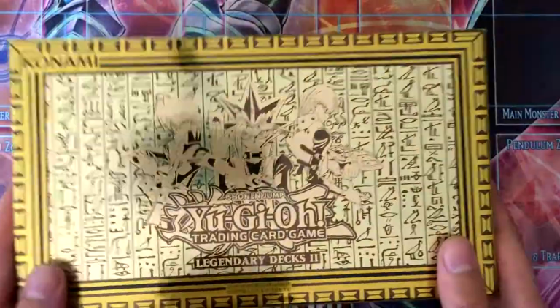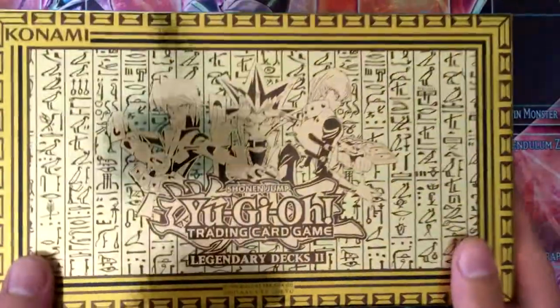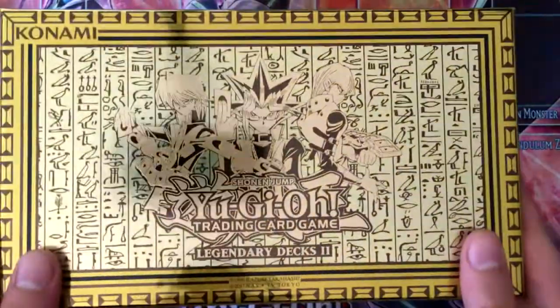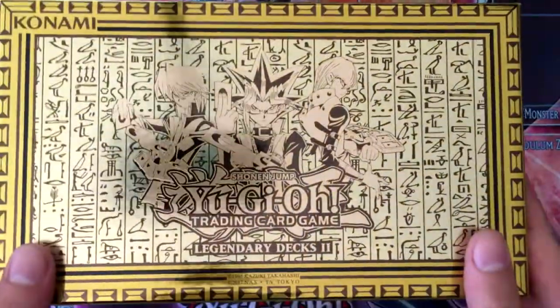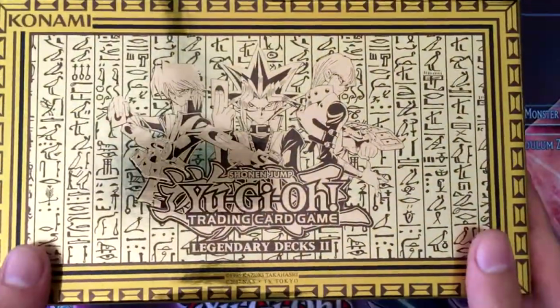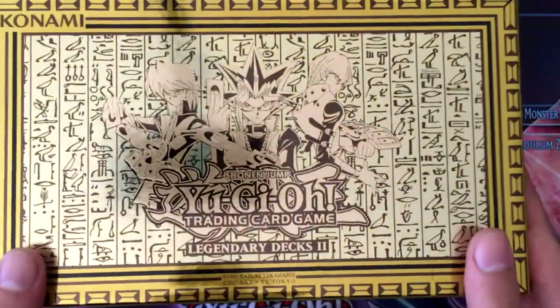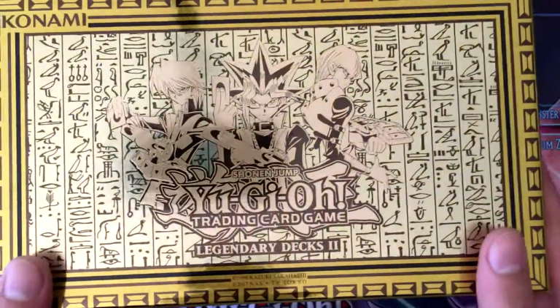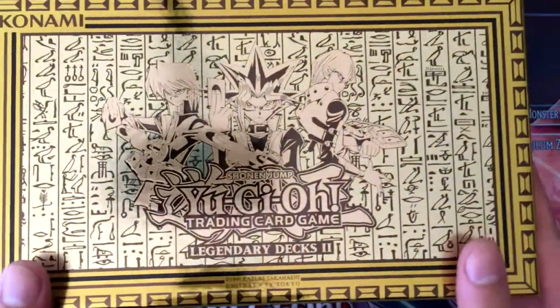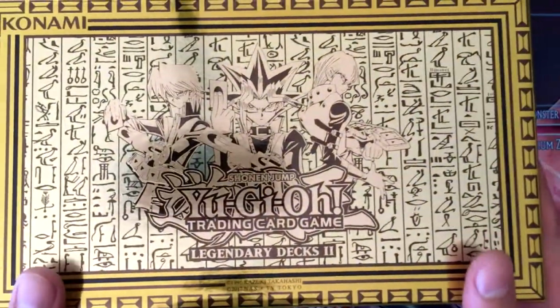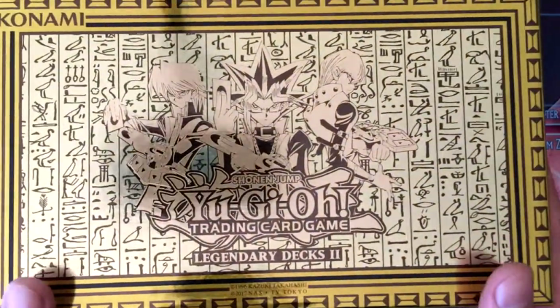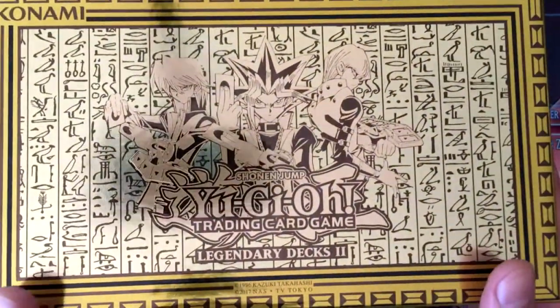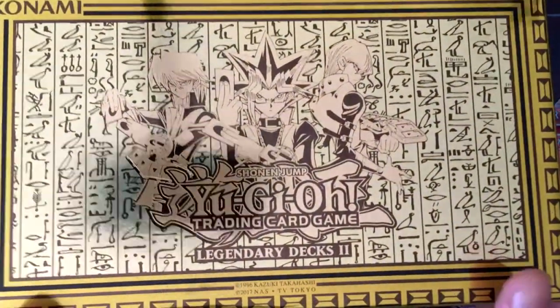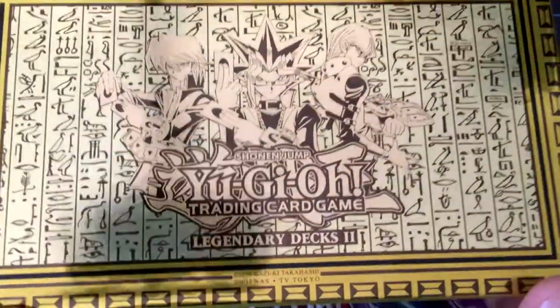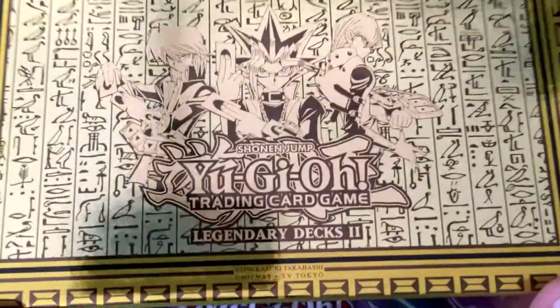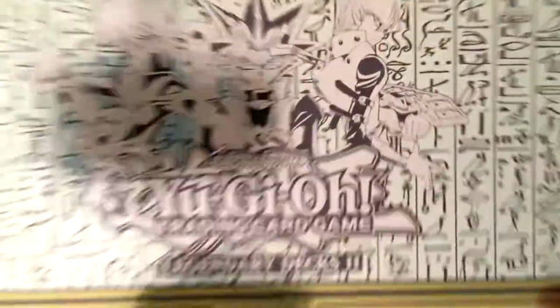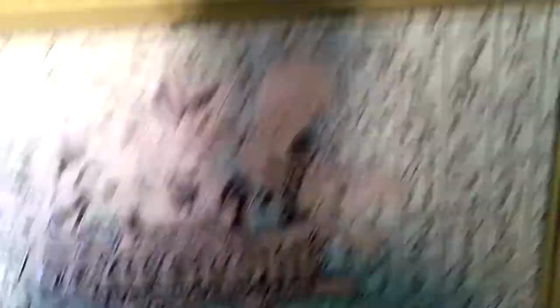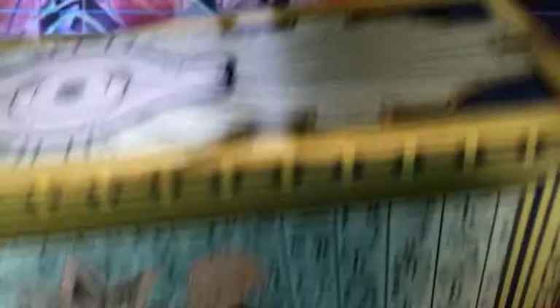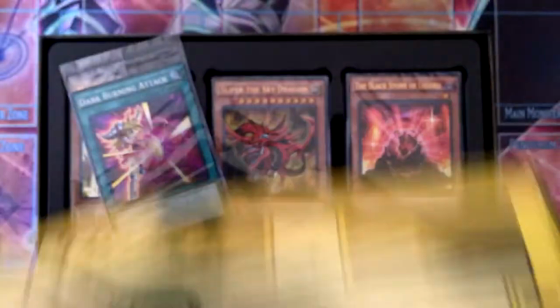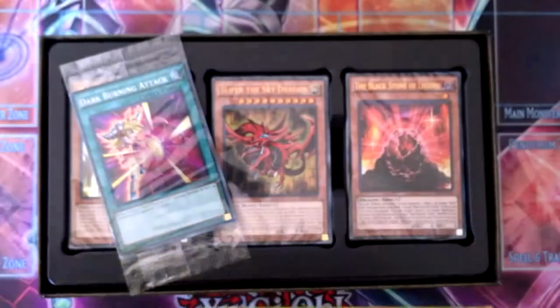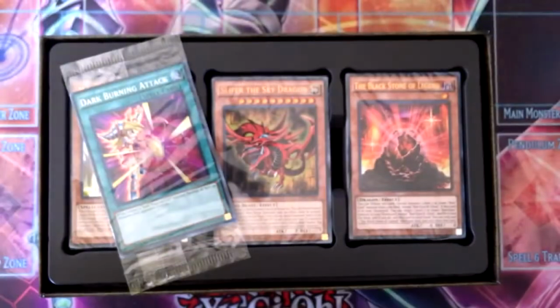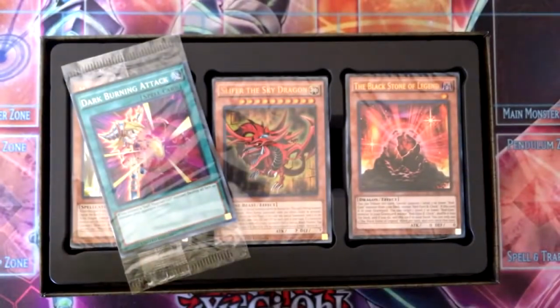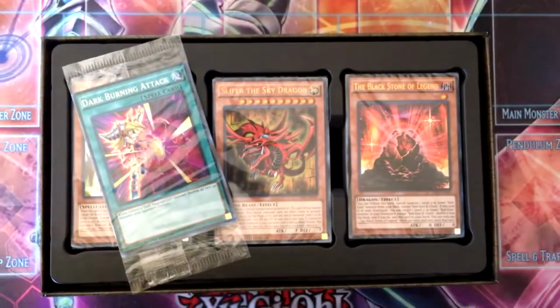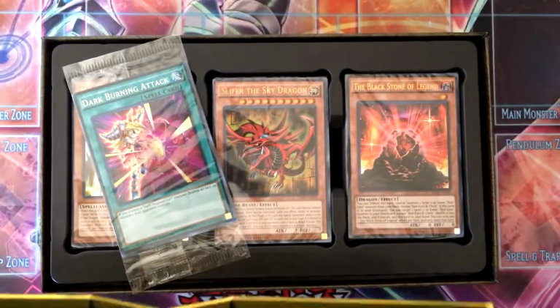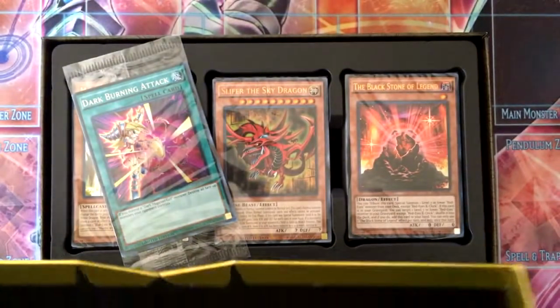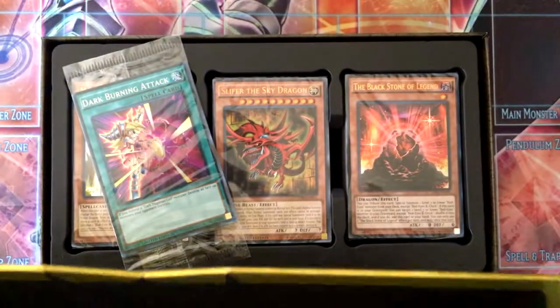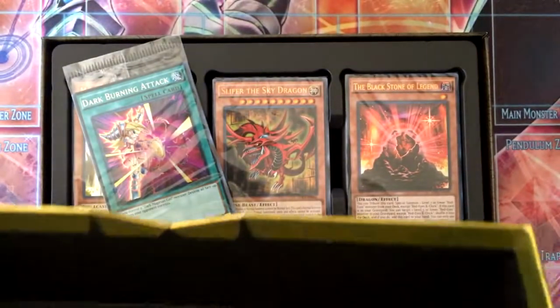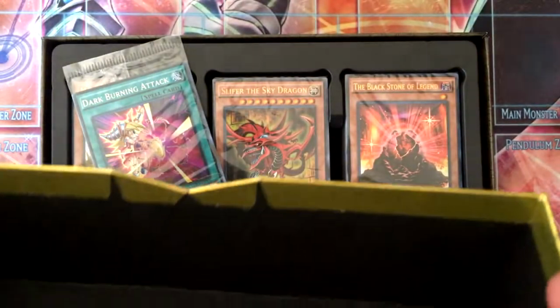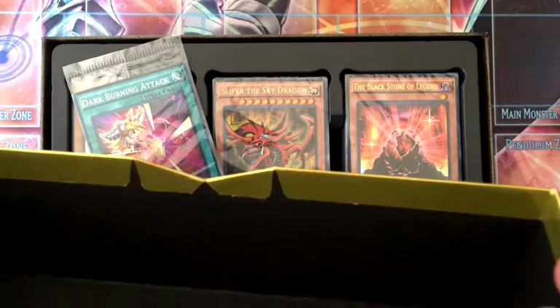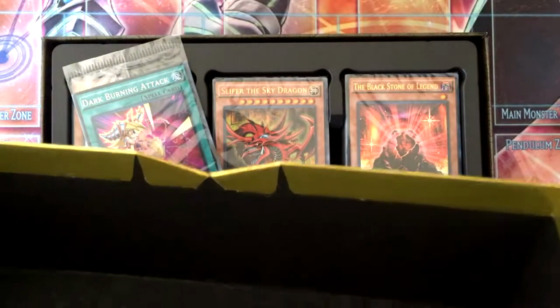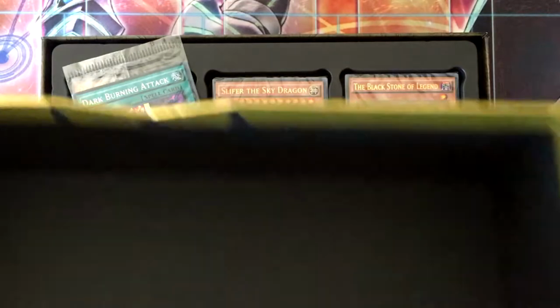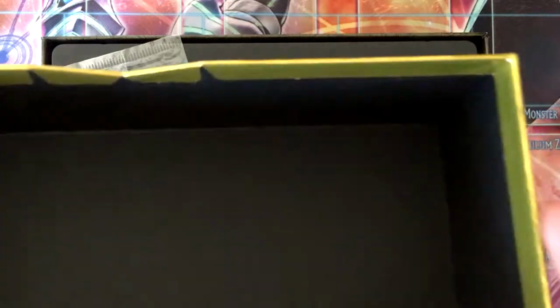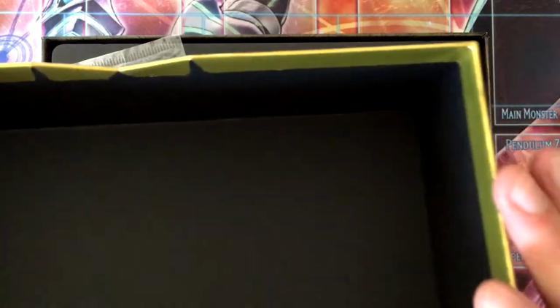This box feels like it has cheap foil on it.